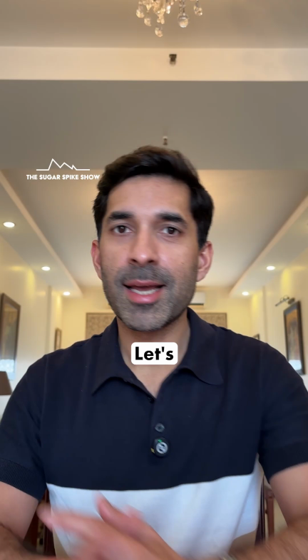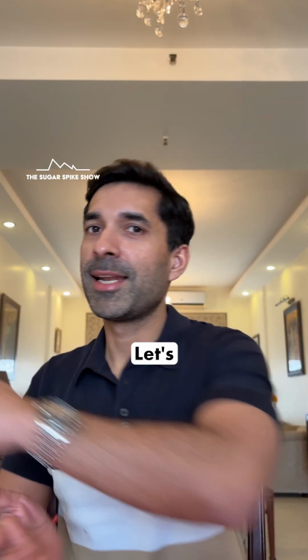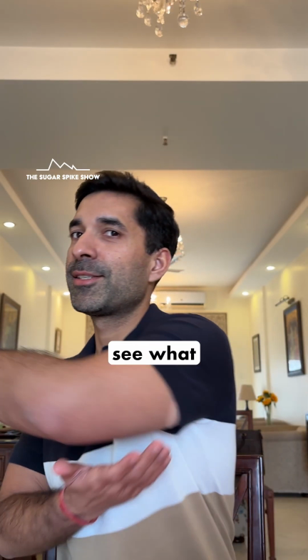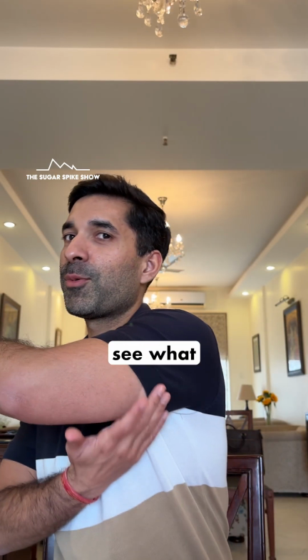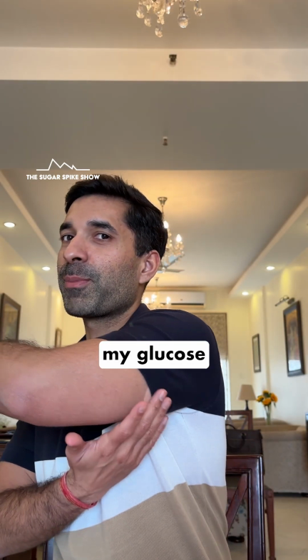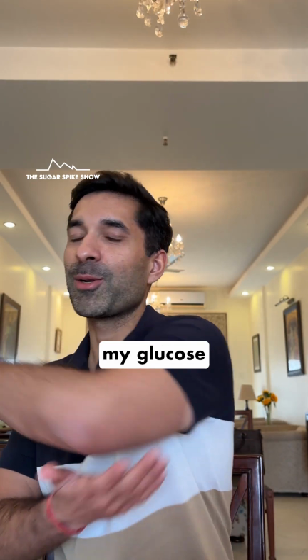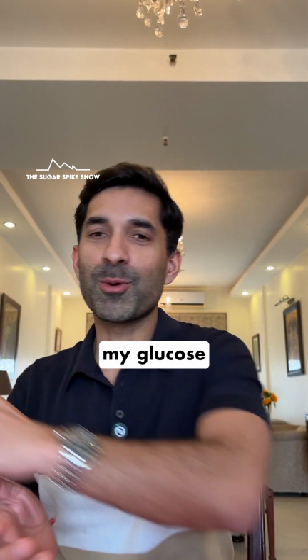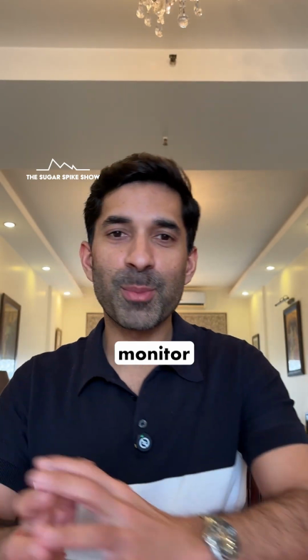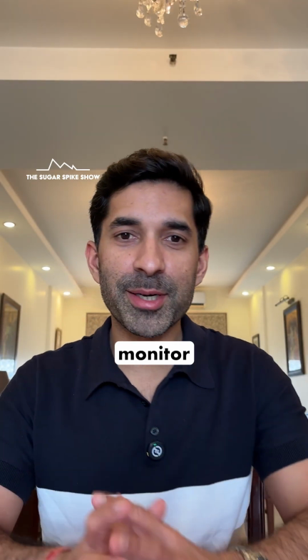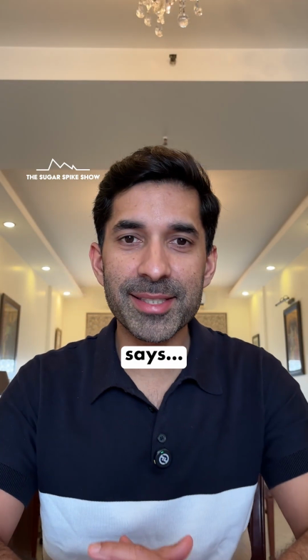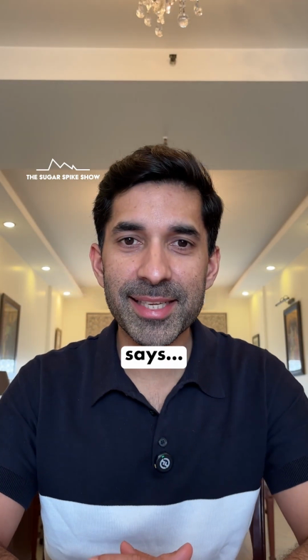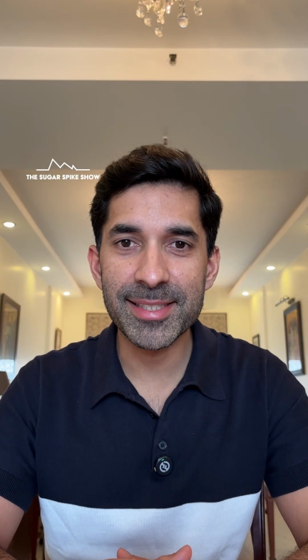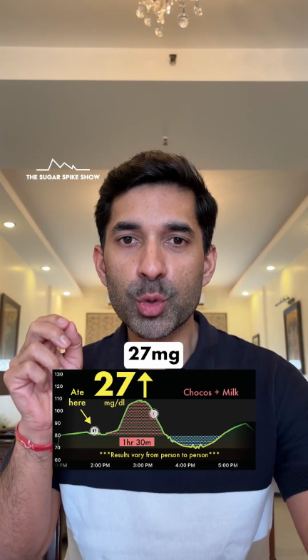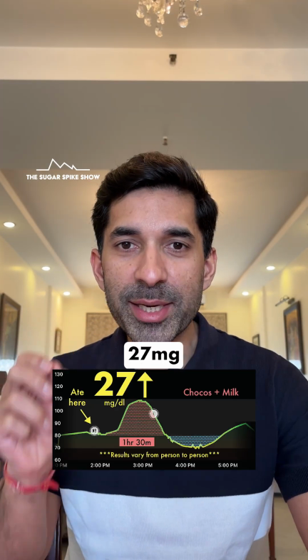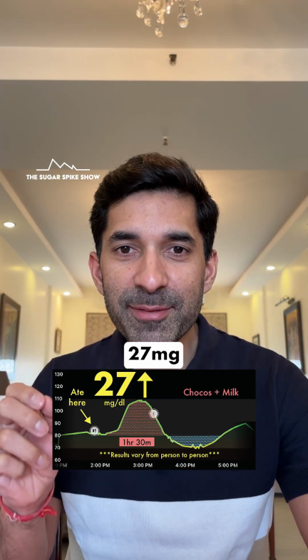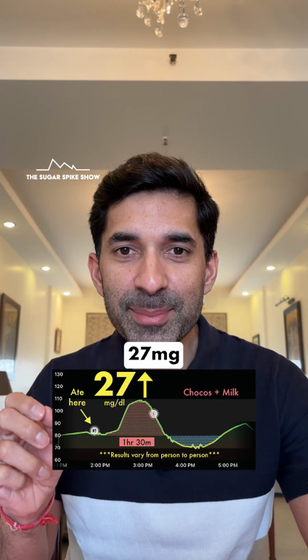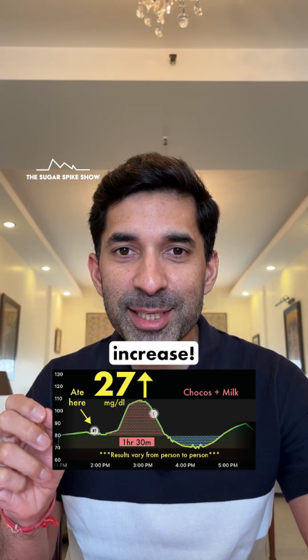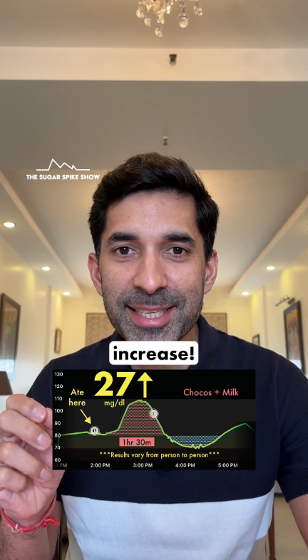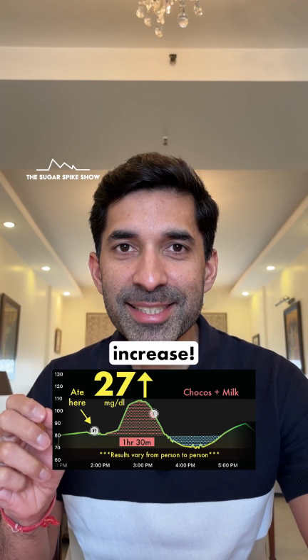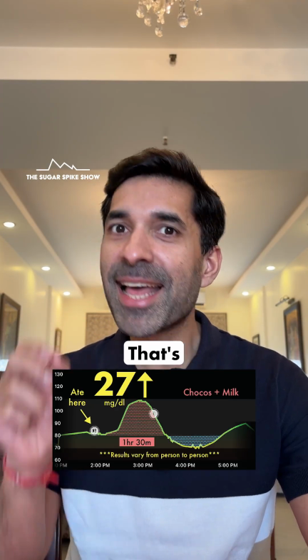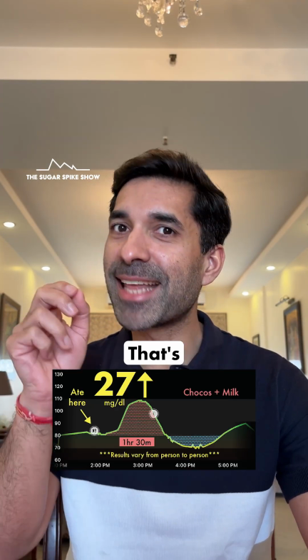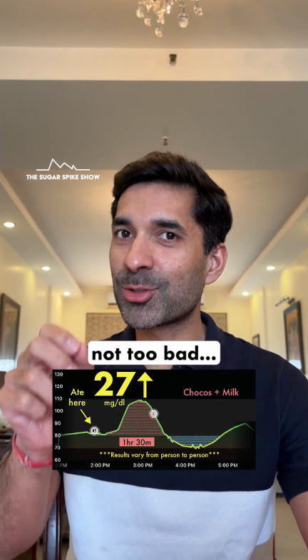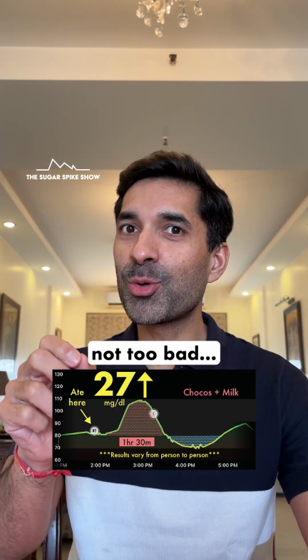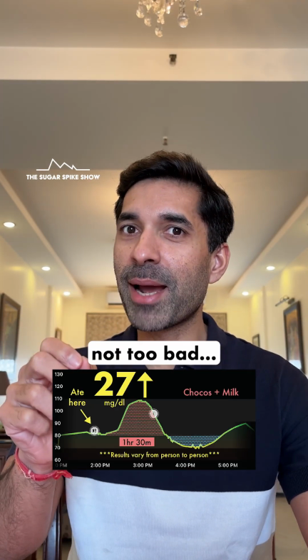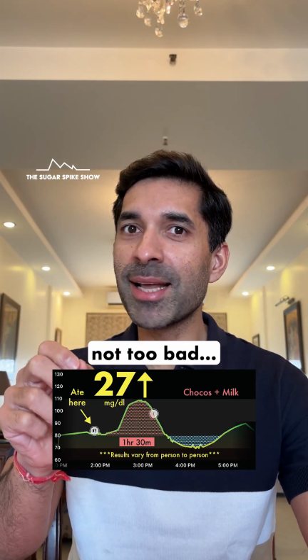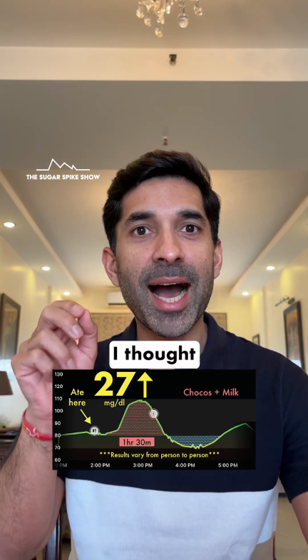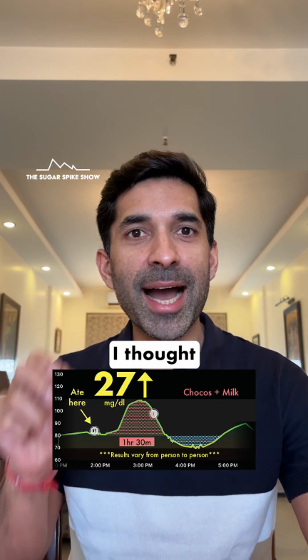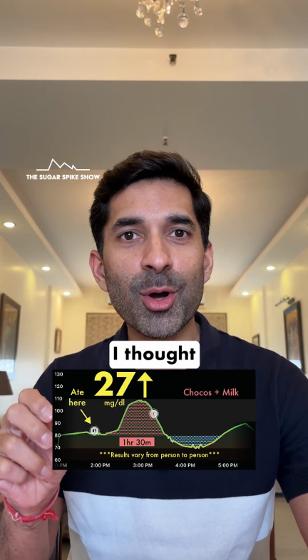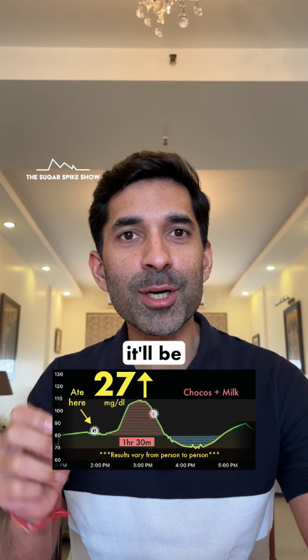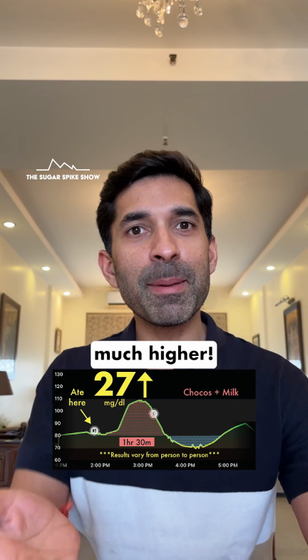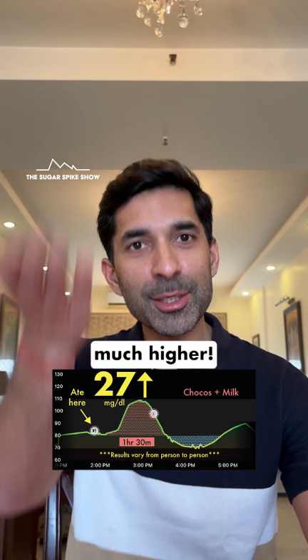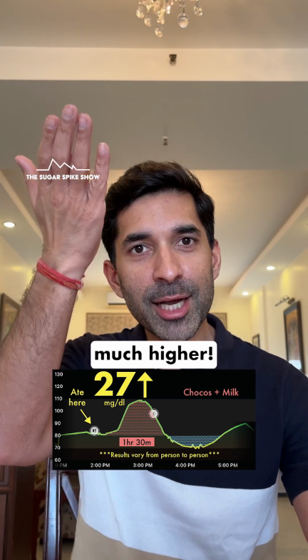Let's see what my glucose monitor says. 27 mg increase? That's not too bad. I thought it would be much higher.